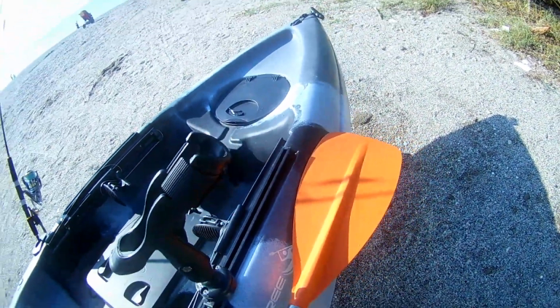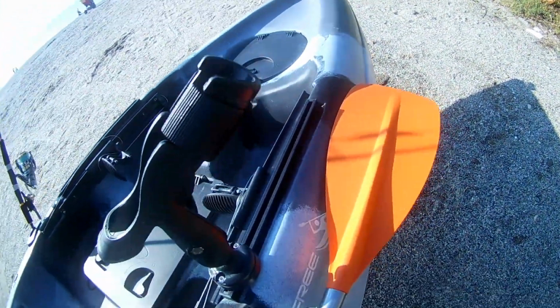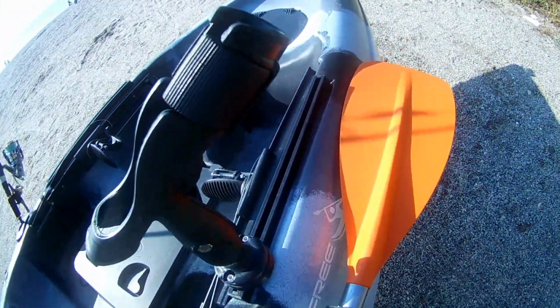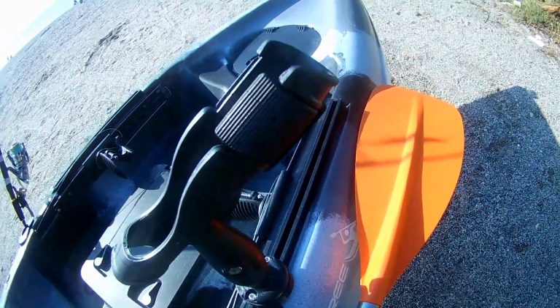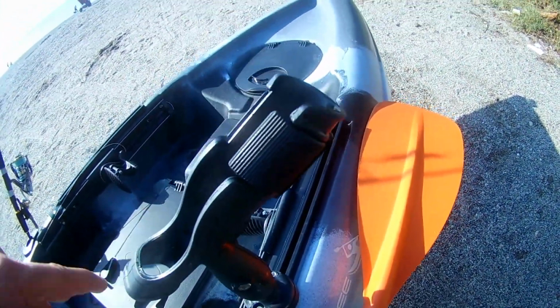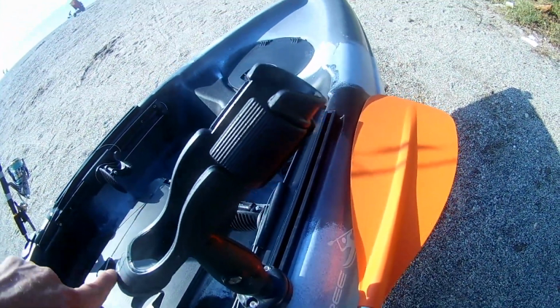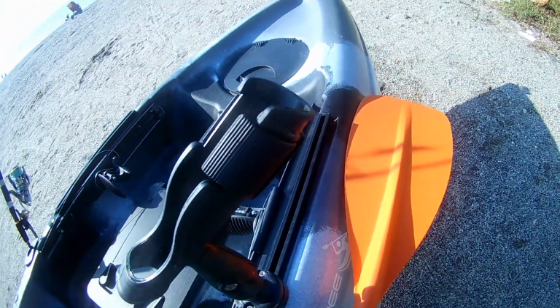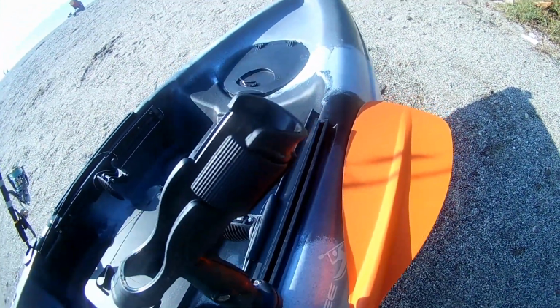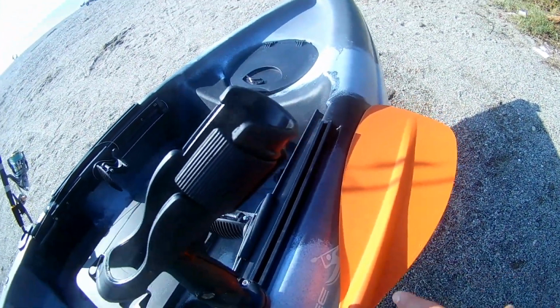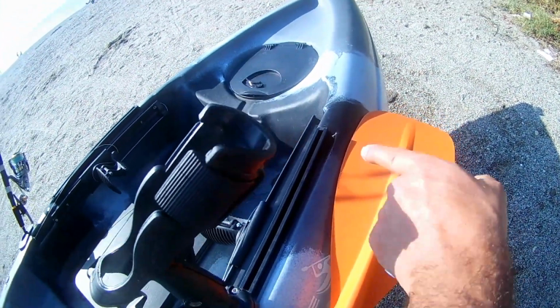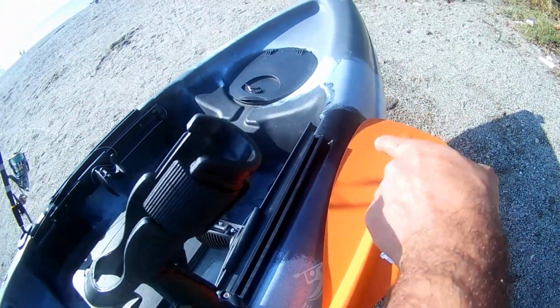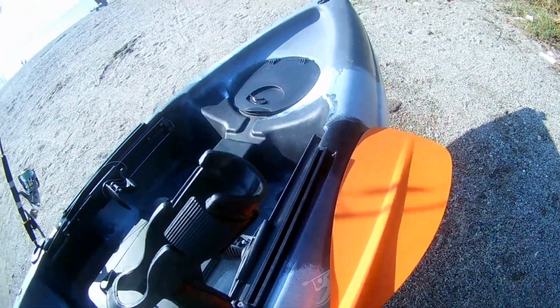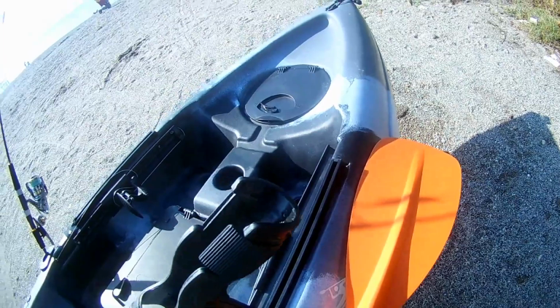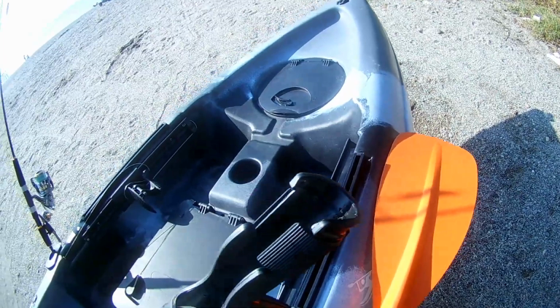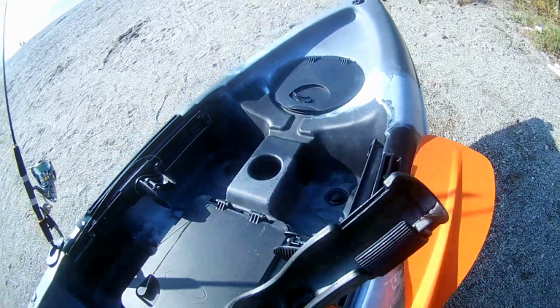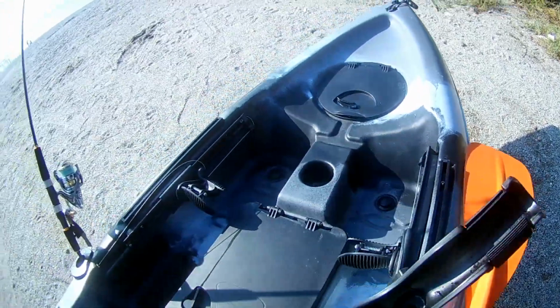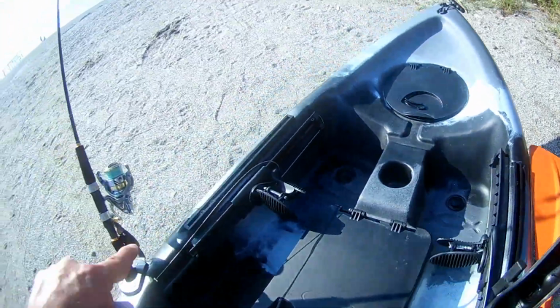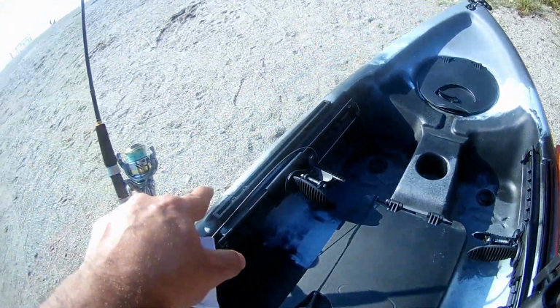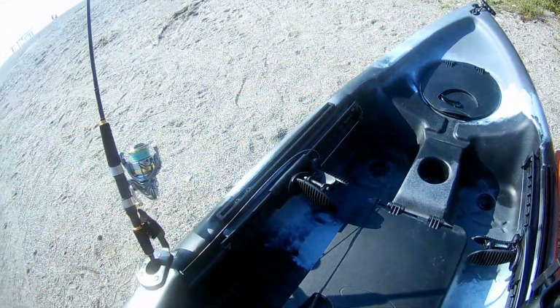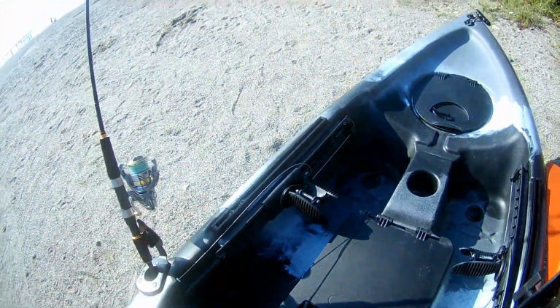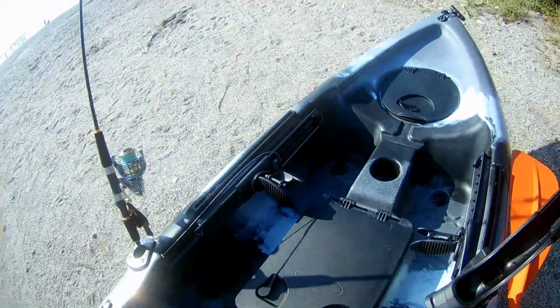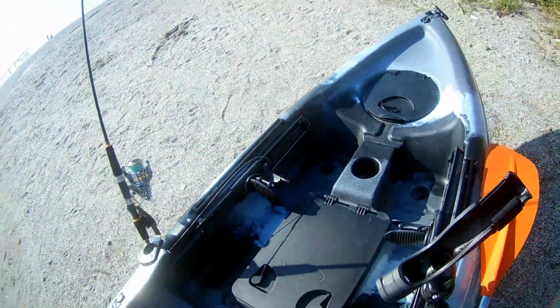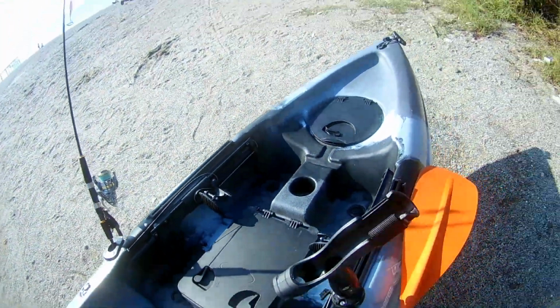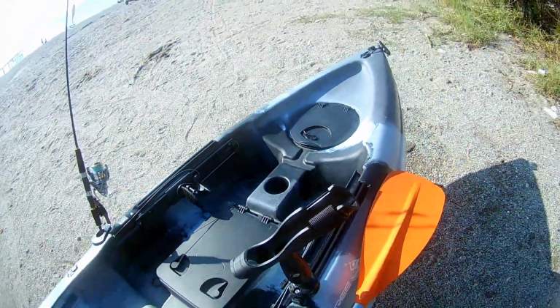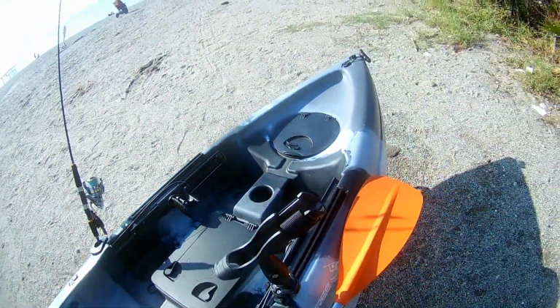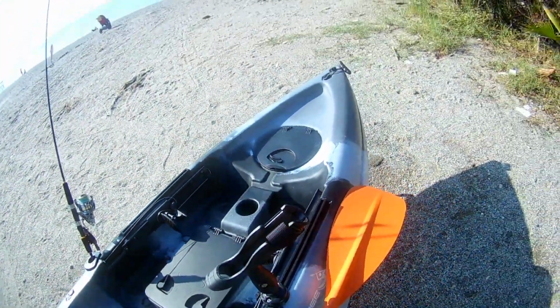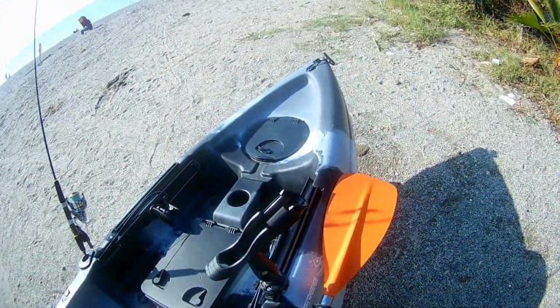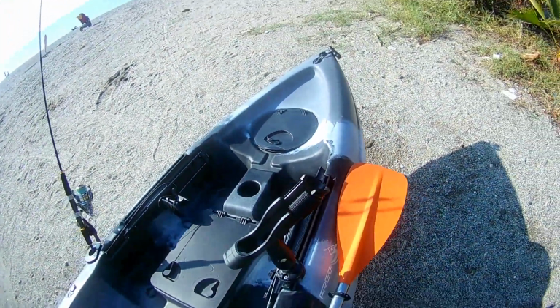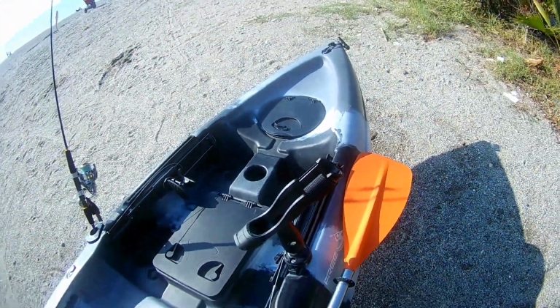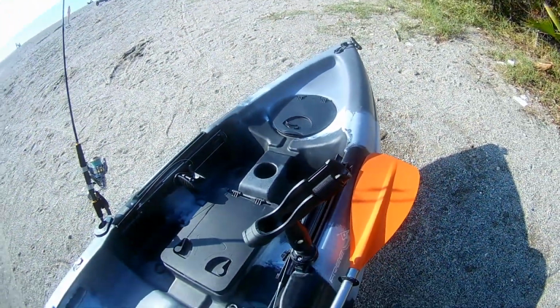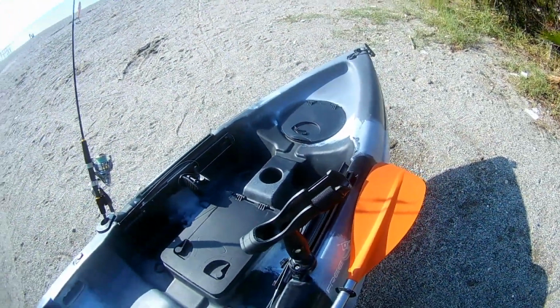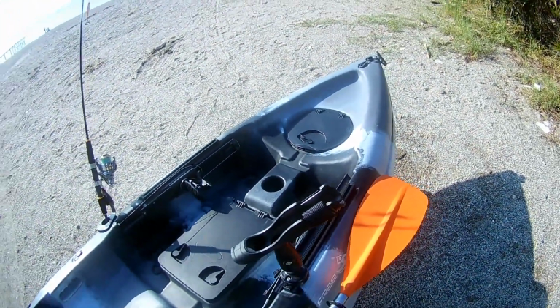Tabi ki bu bir taneyle sınırlı kalmaz; isterseniz iki tane bu tarafa, iki tane de öte tarafa da koyabilirsiniz. Size kalmış bir şey.